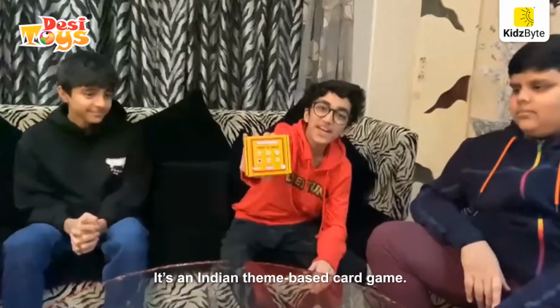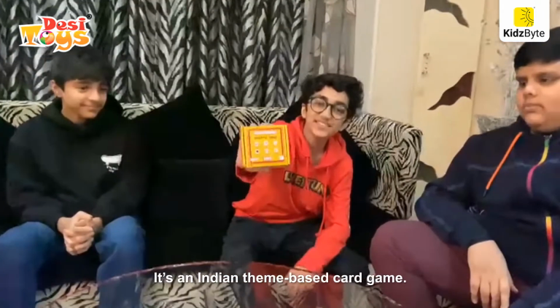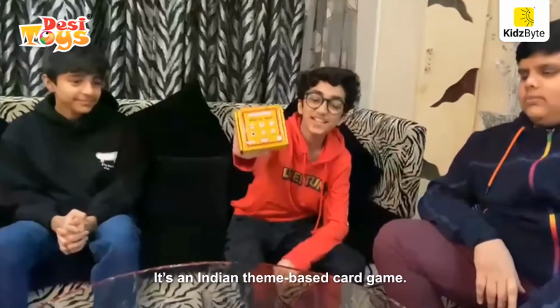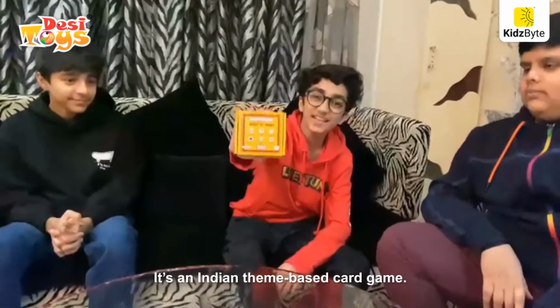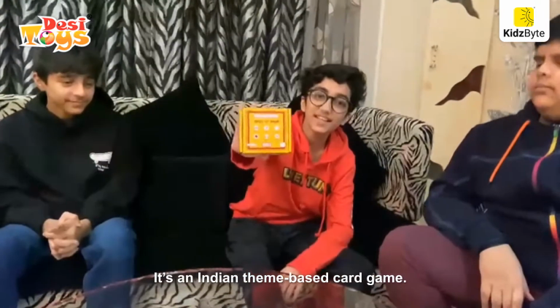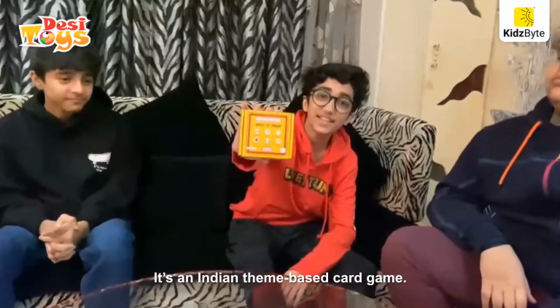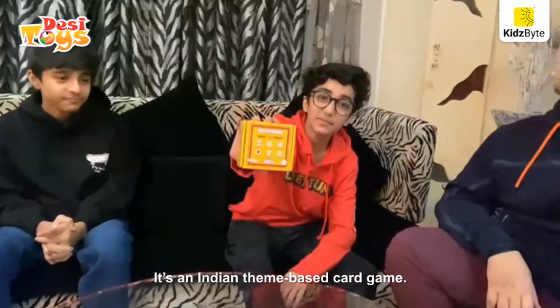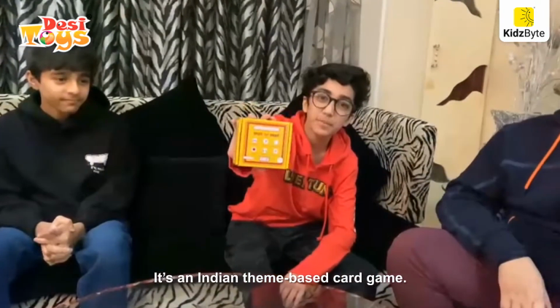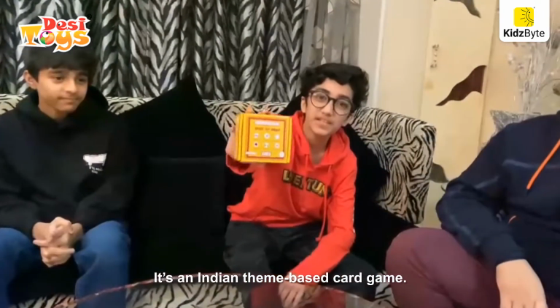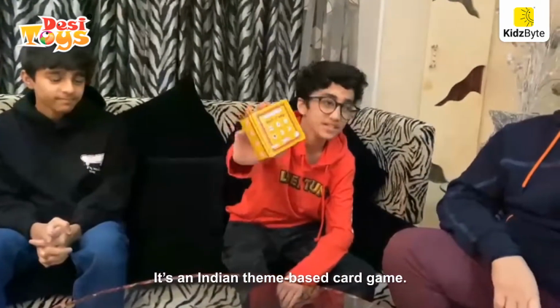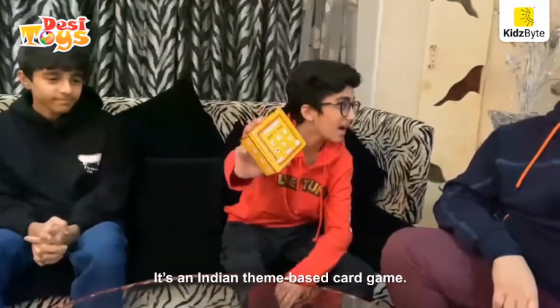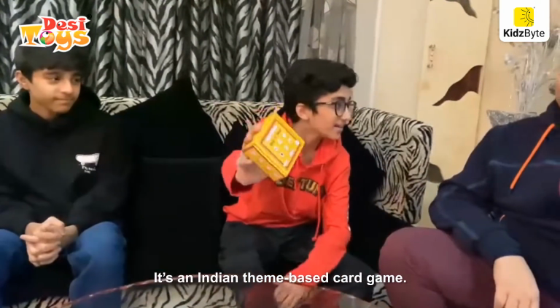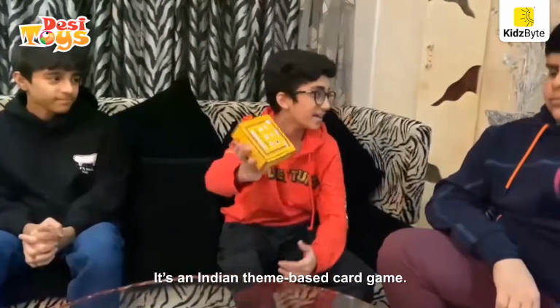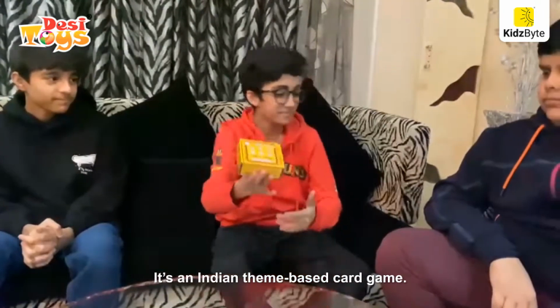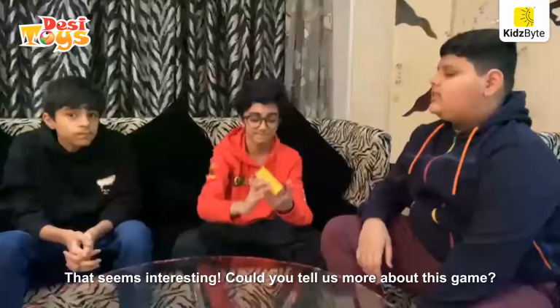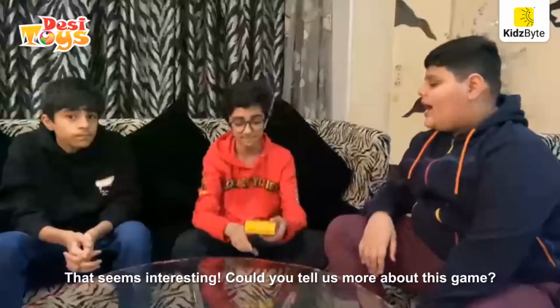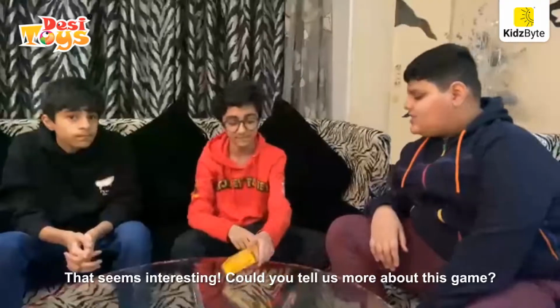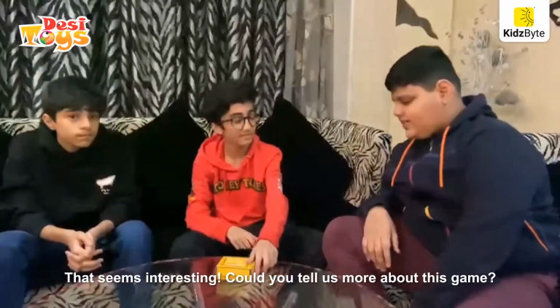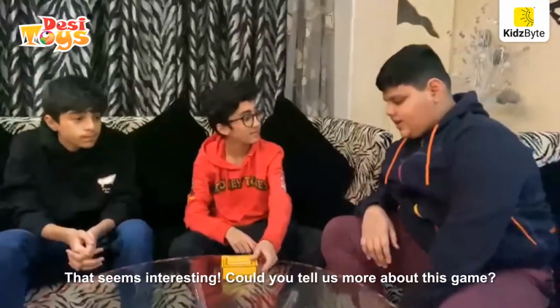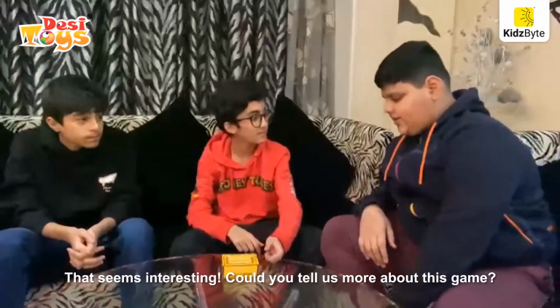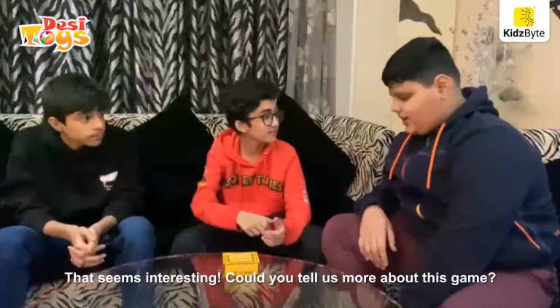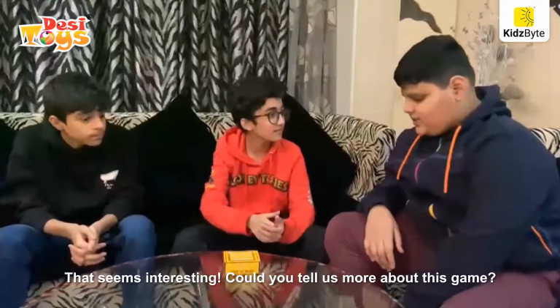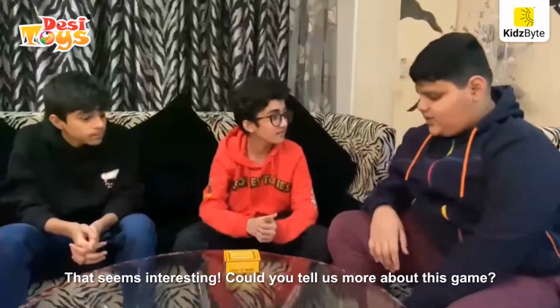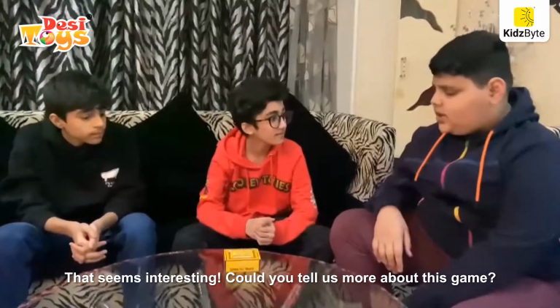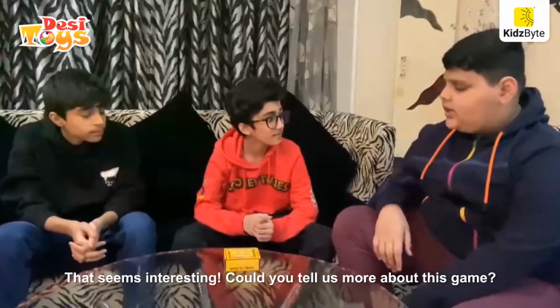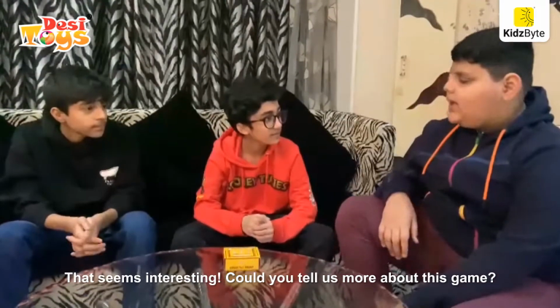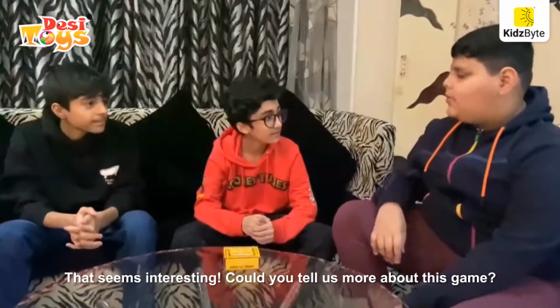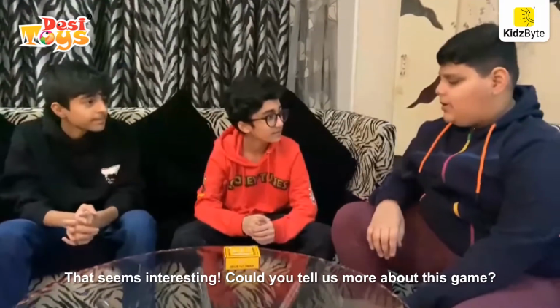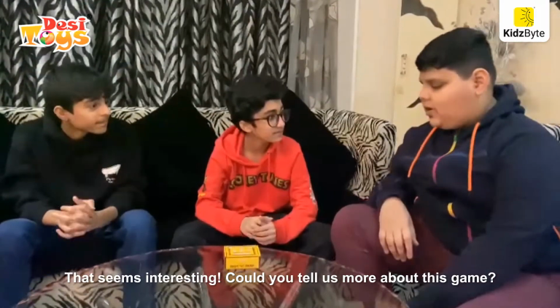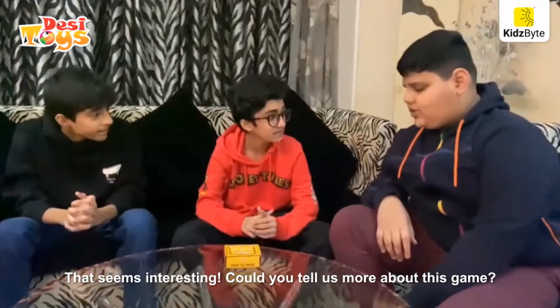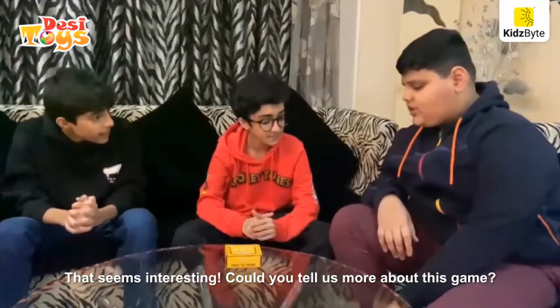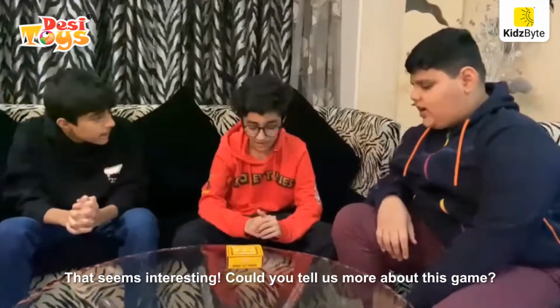It's an Indian themed based card game. That seems interesting. Could you tell more about this game?